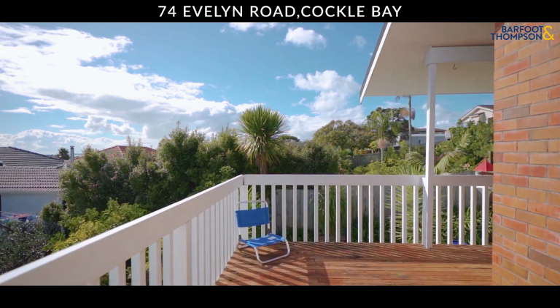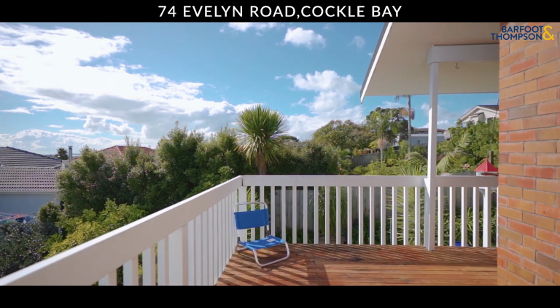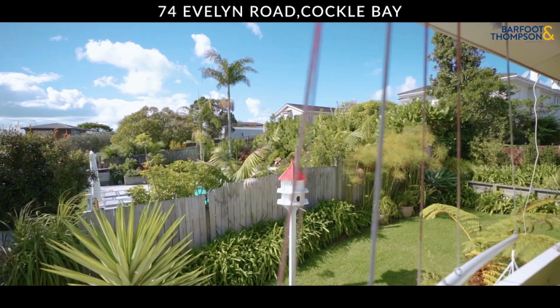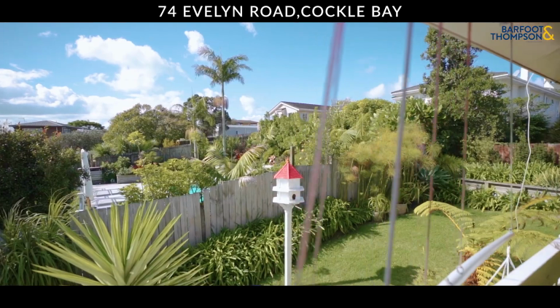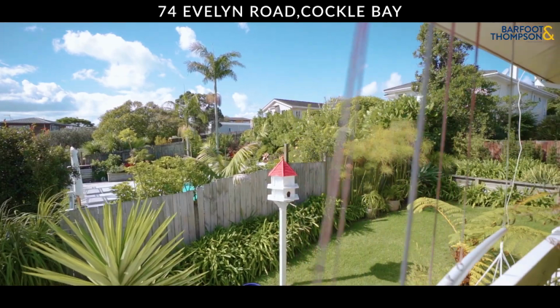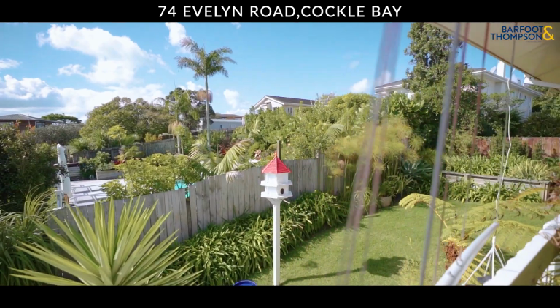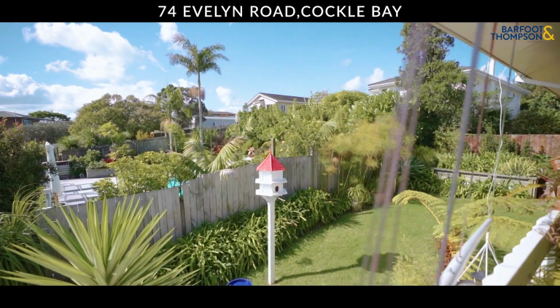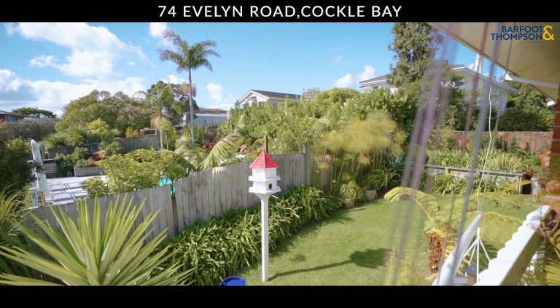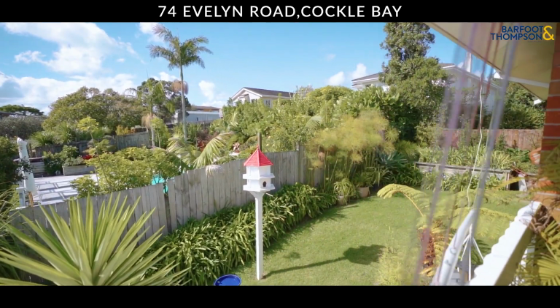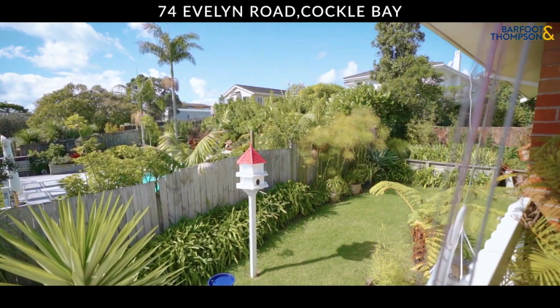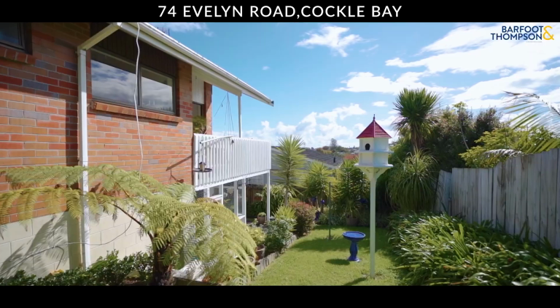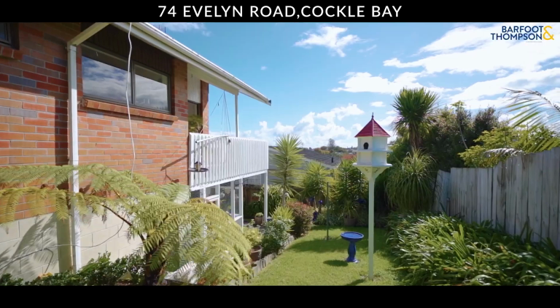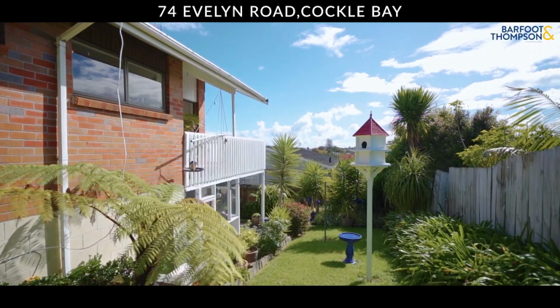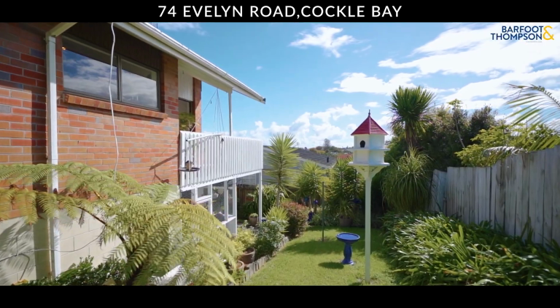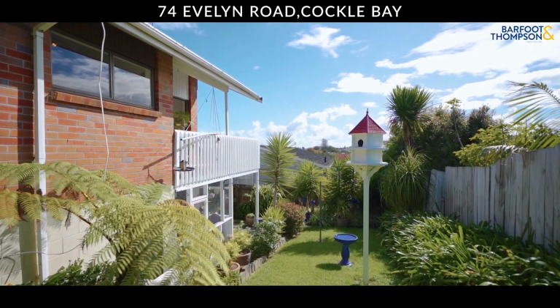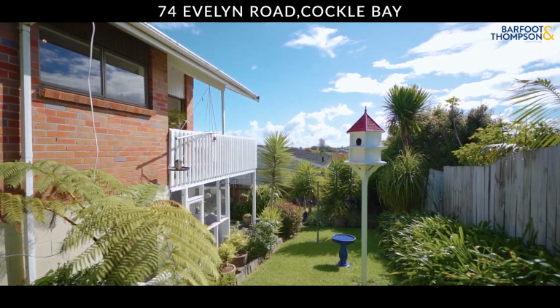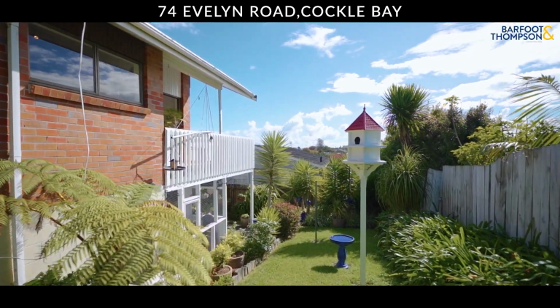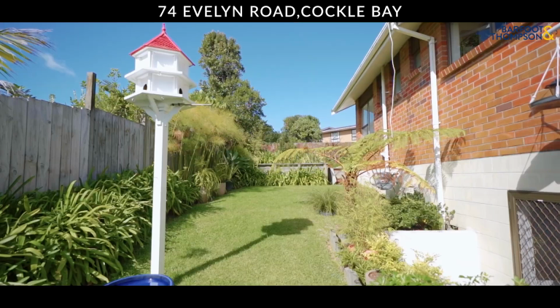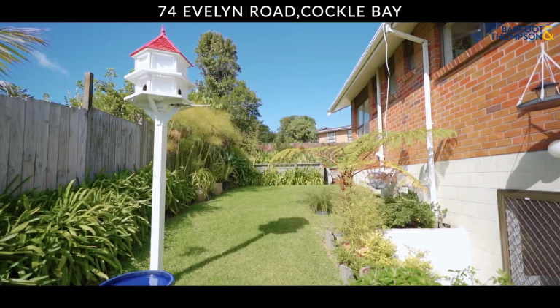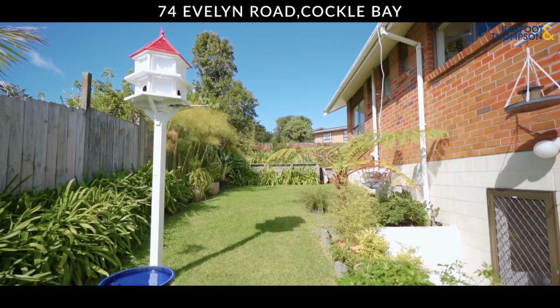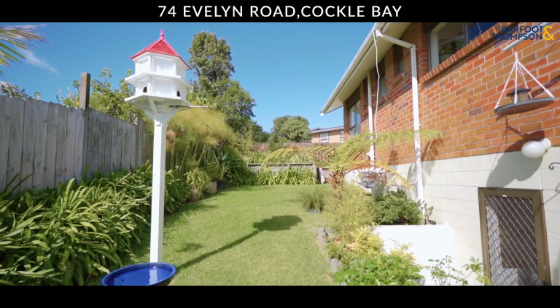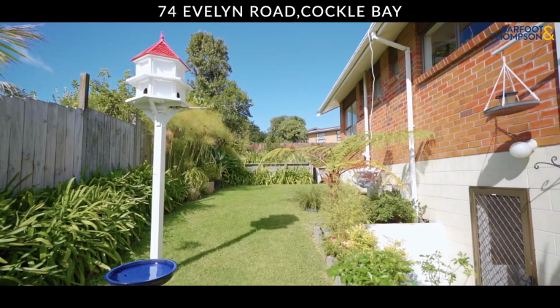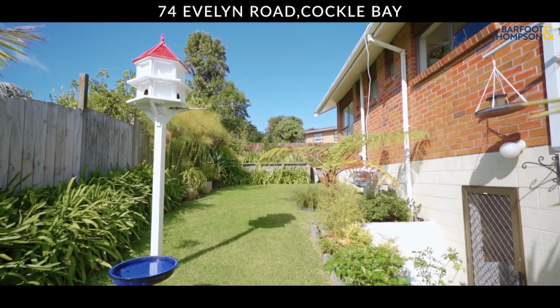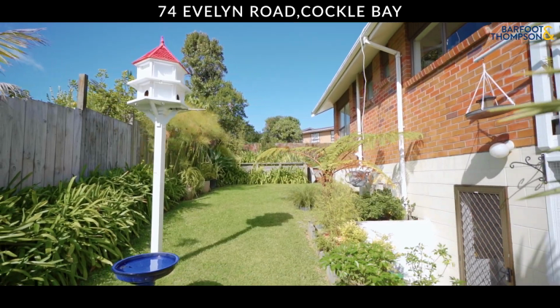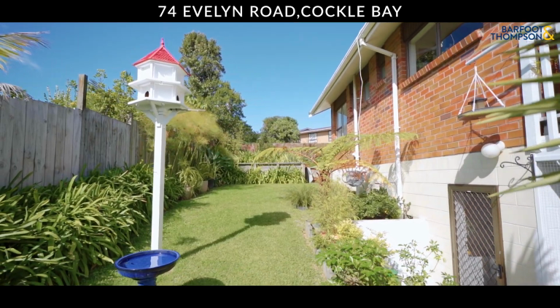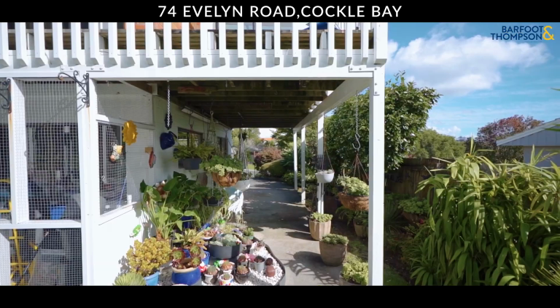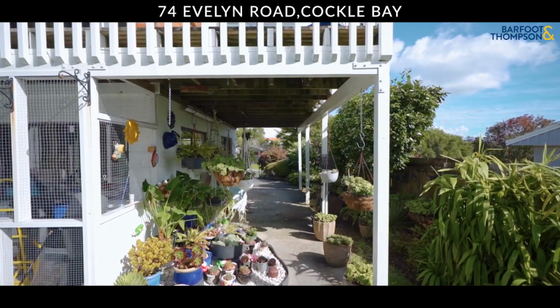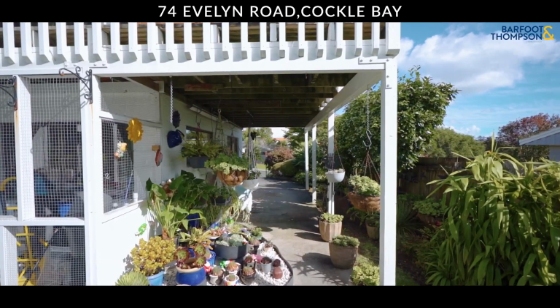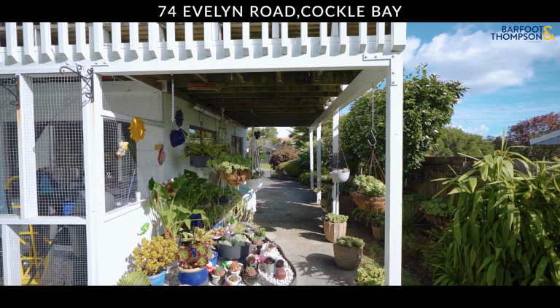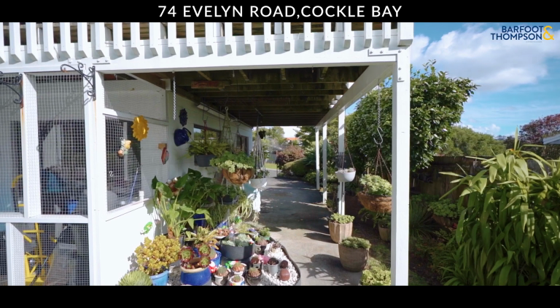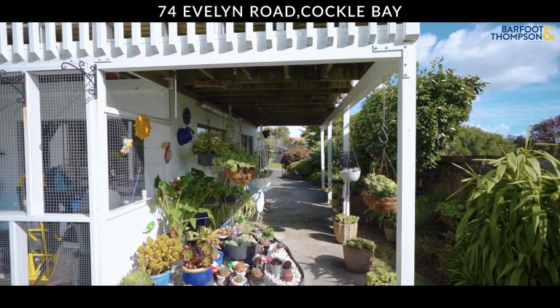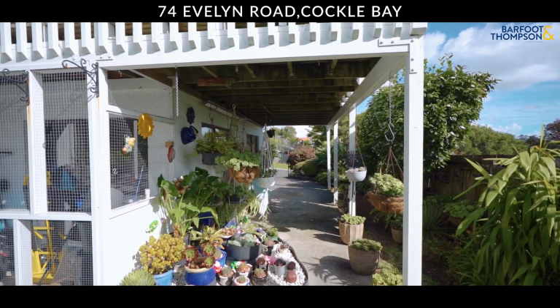The garden is a haven of tranquility, wrapping this home in greenery and blossoms.